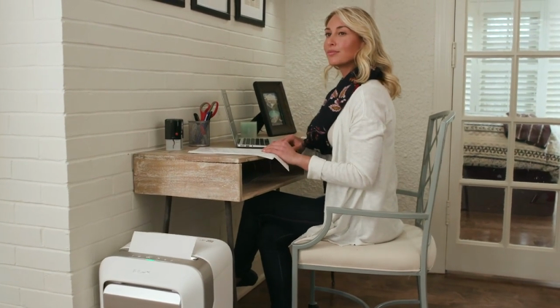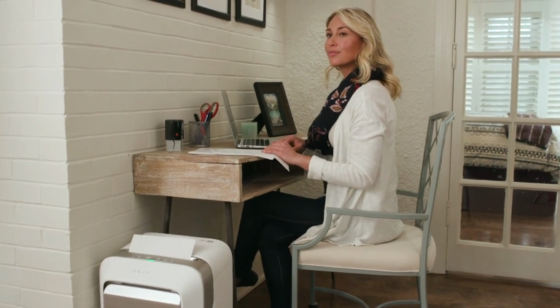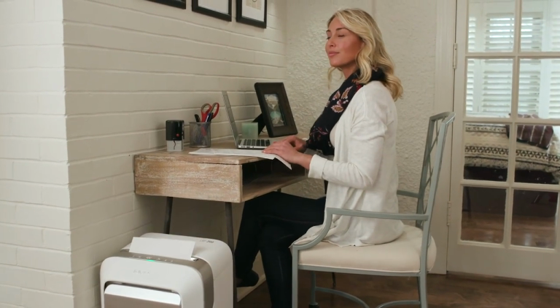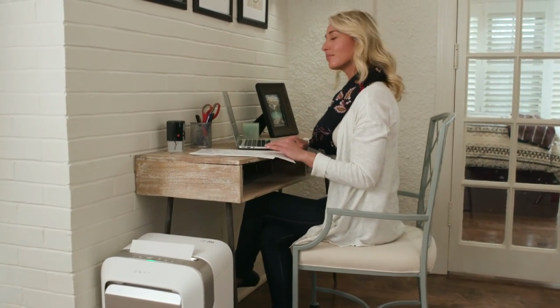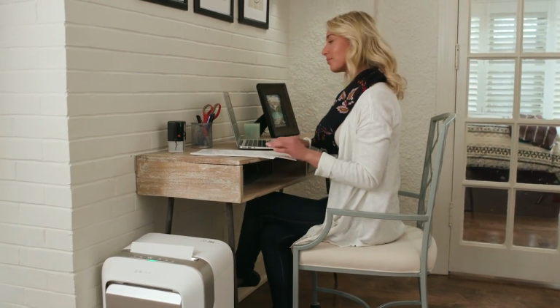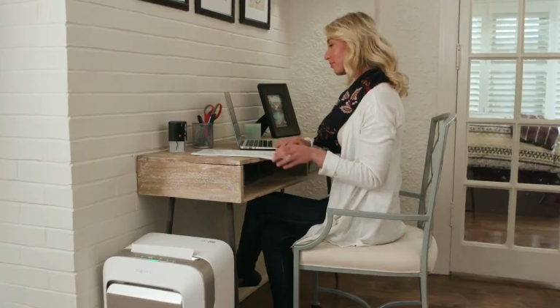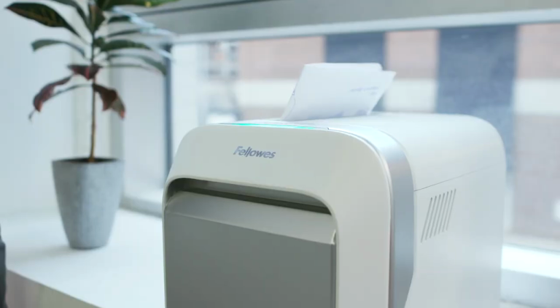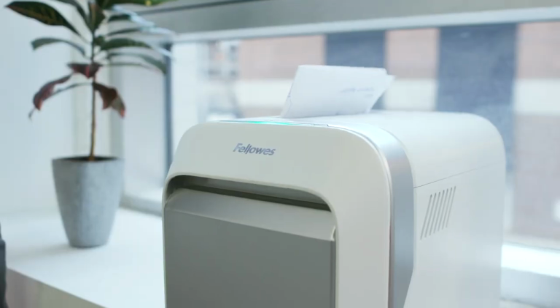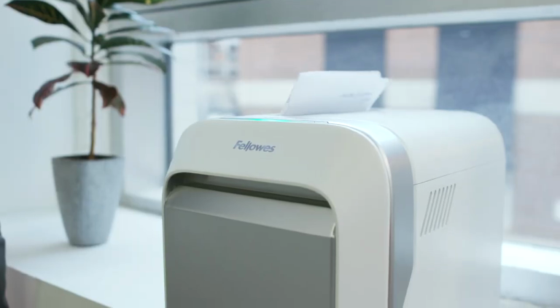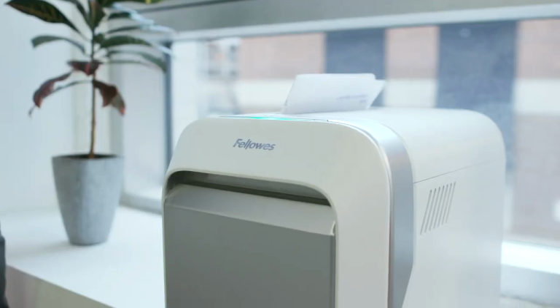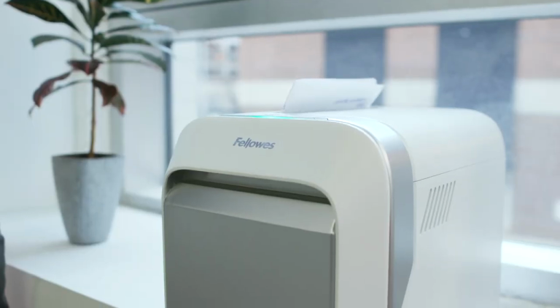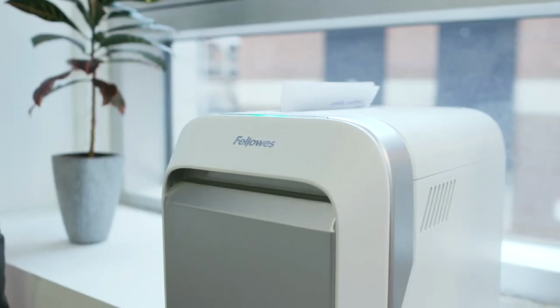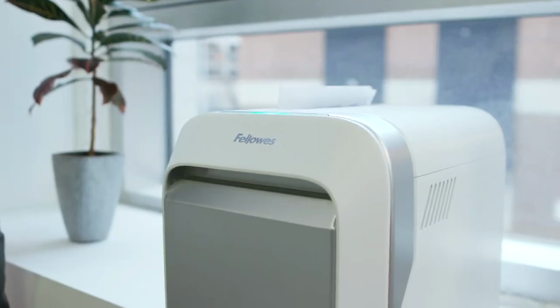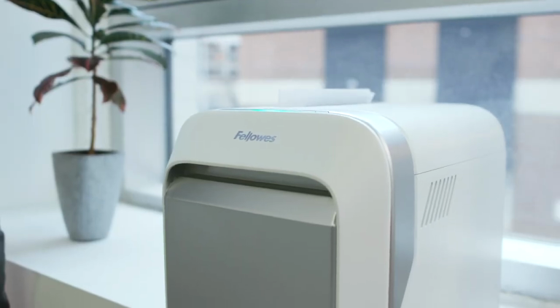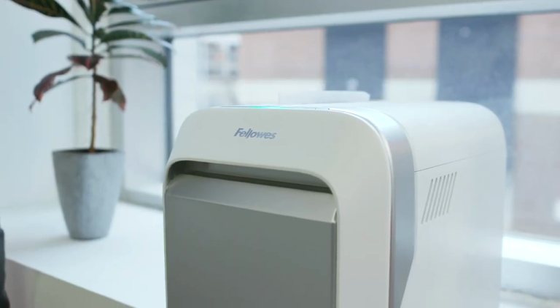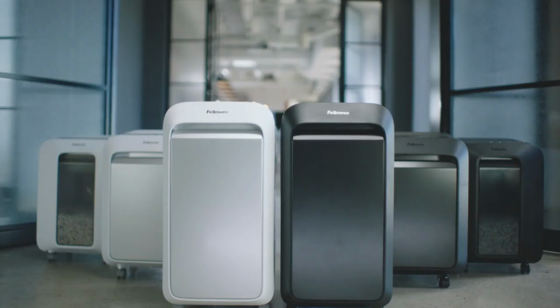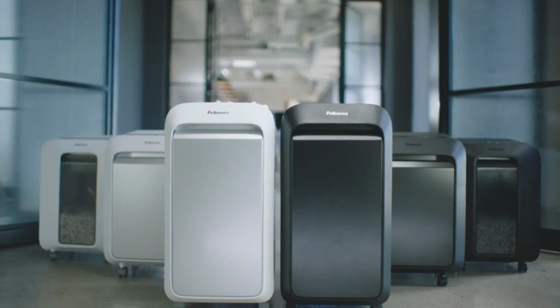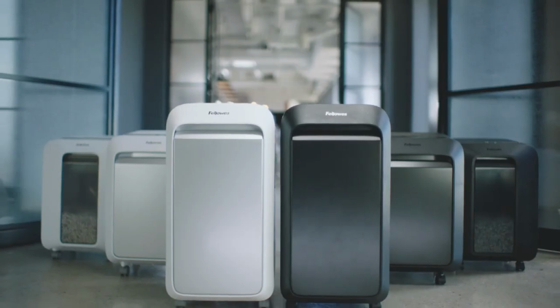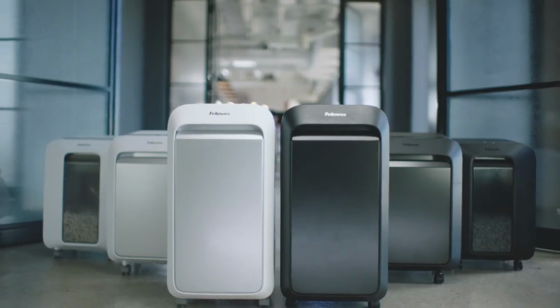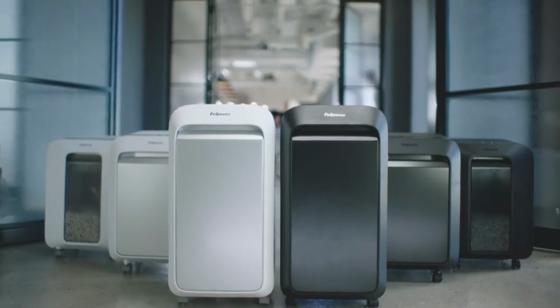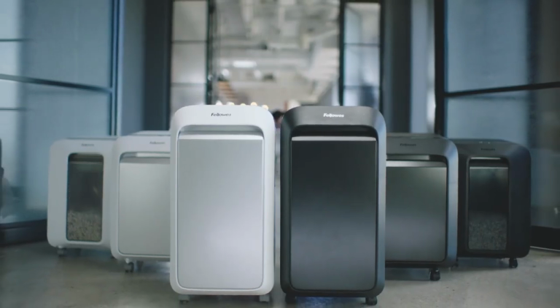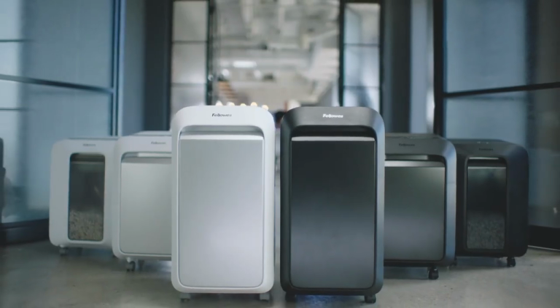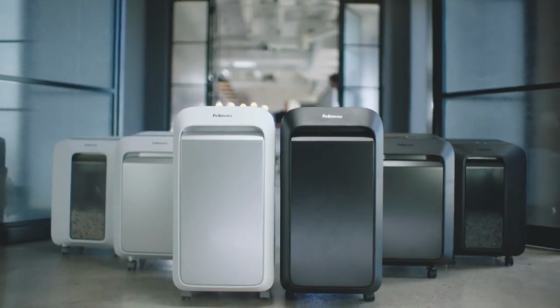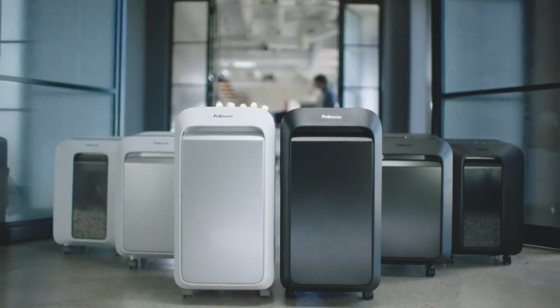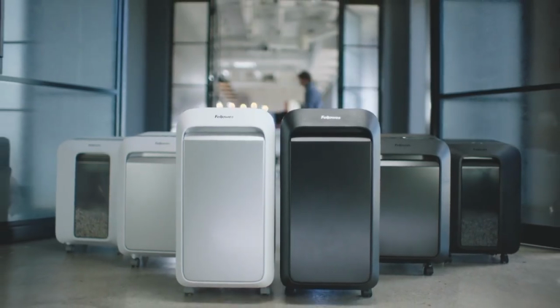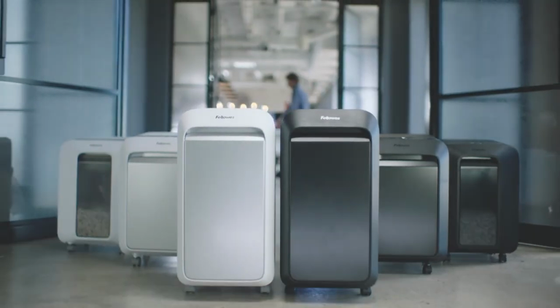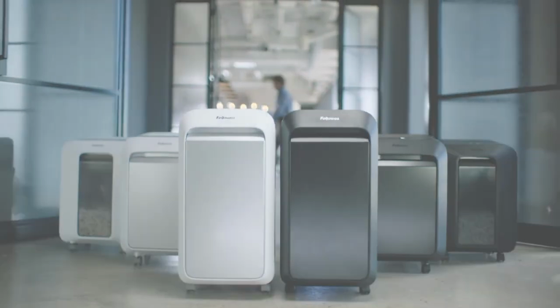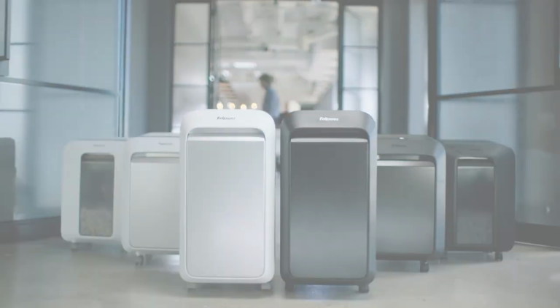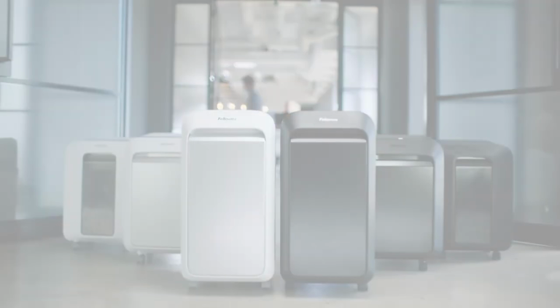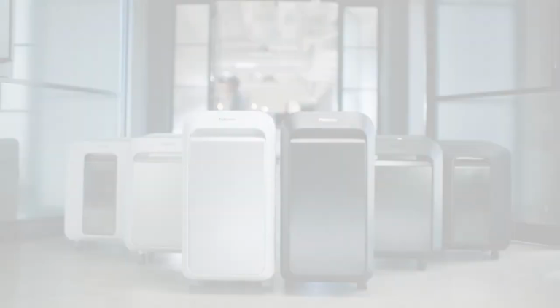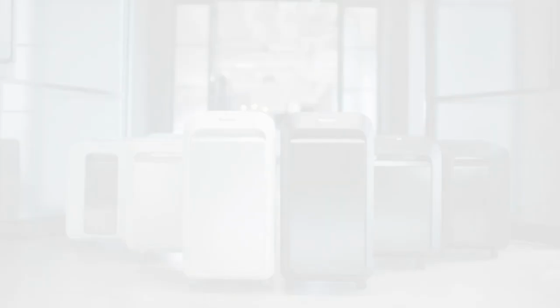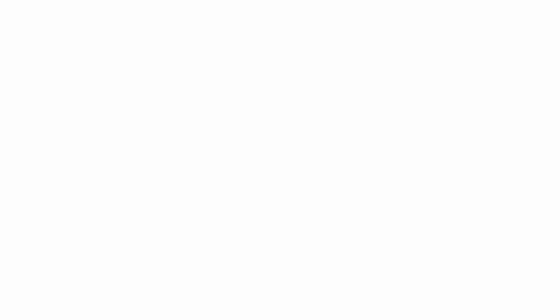The Fellowes LX series. Welcome to the next generation of shredders.